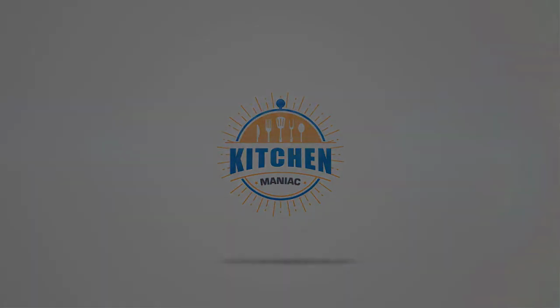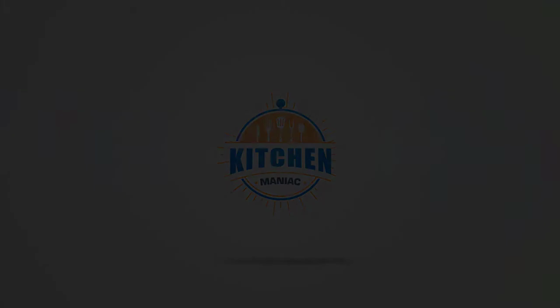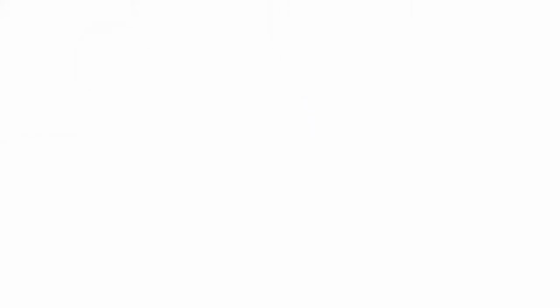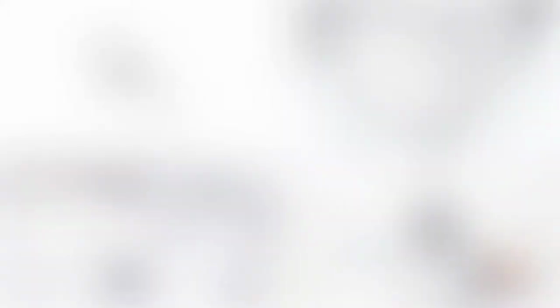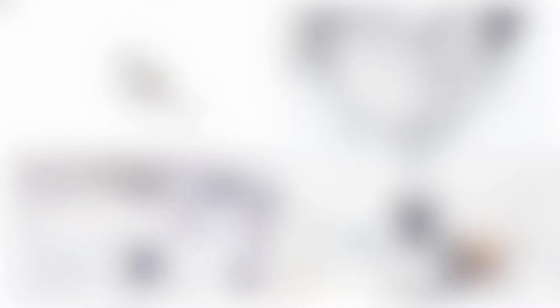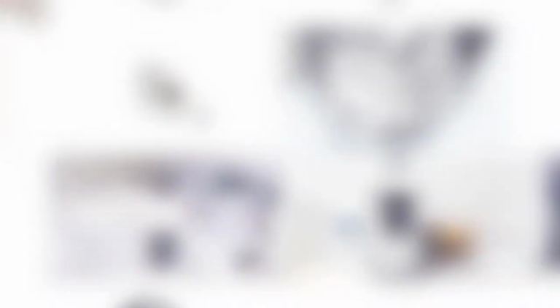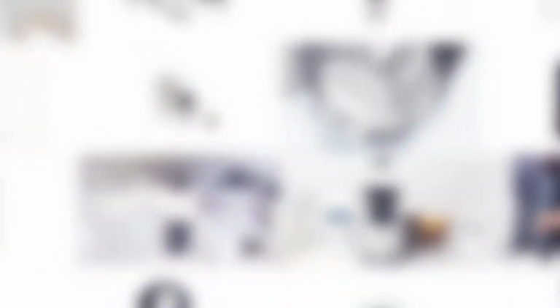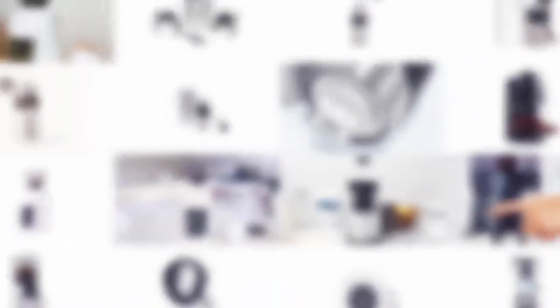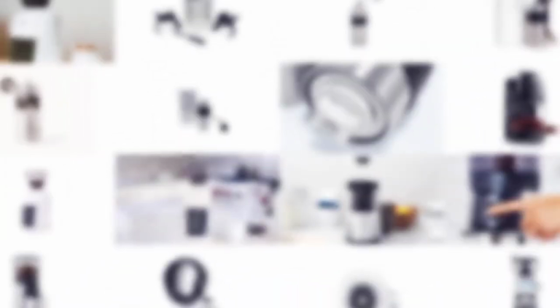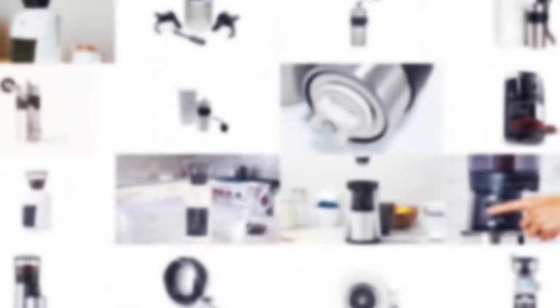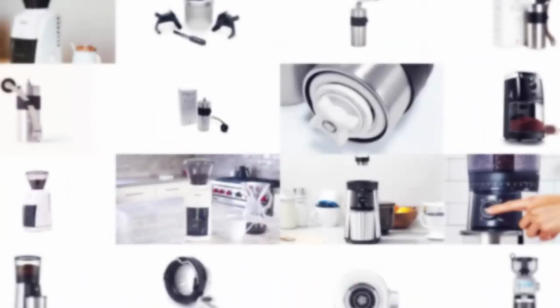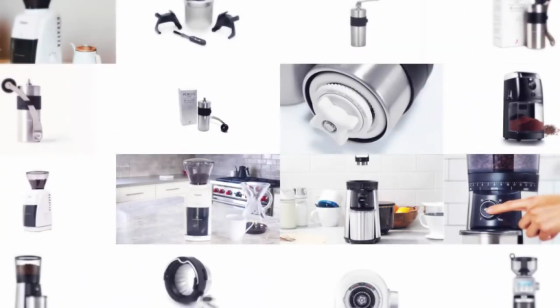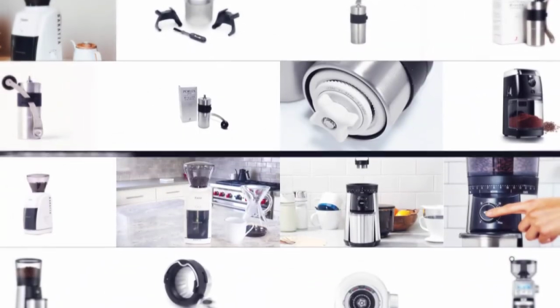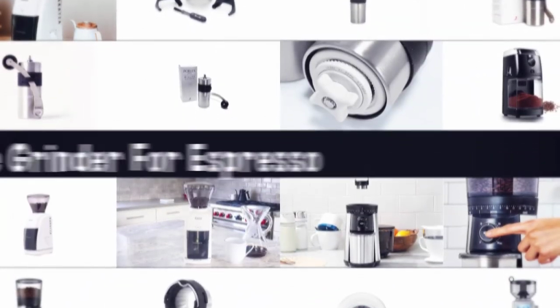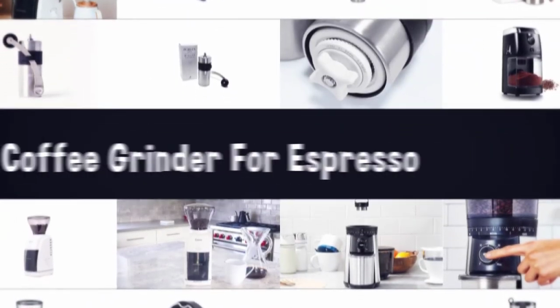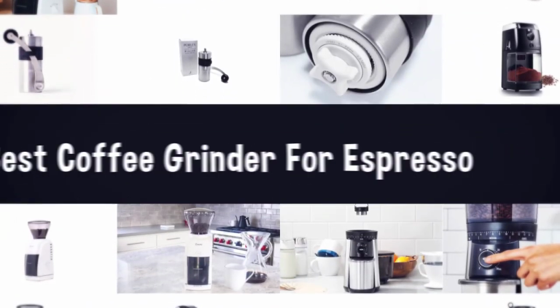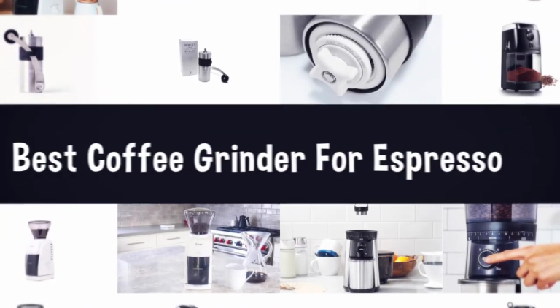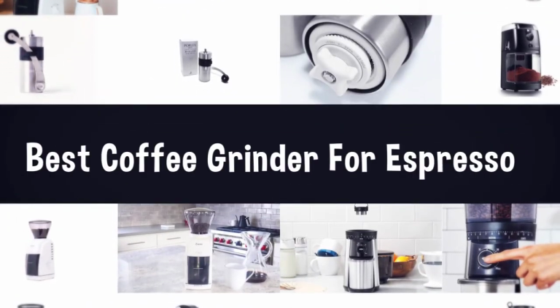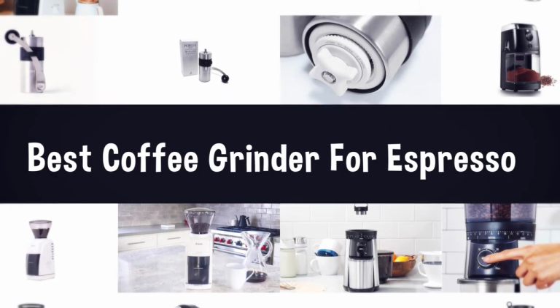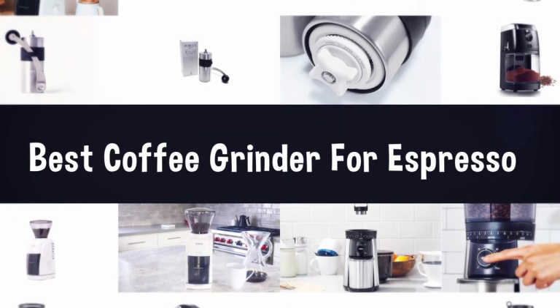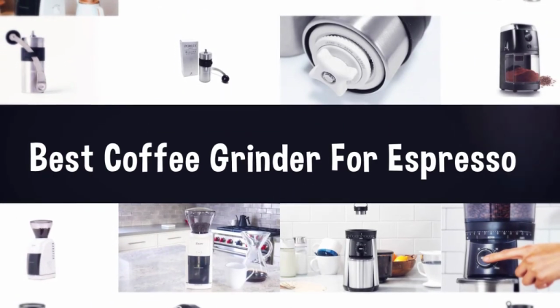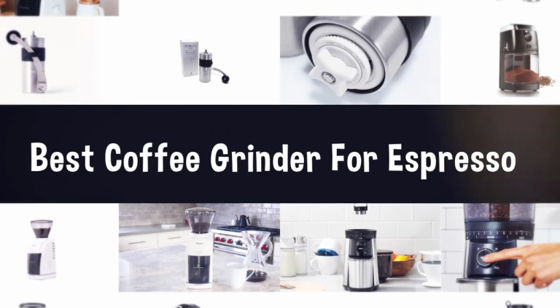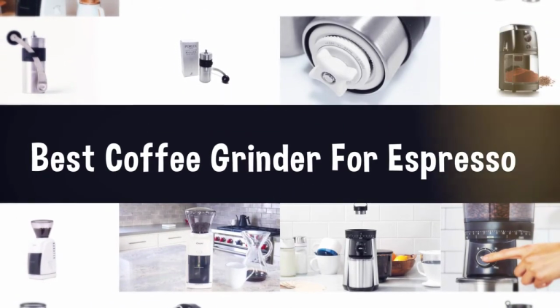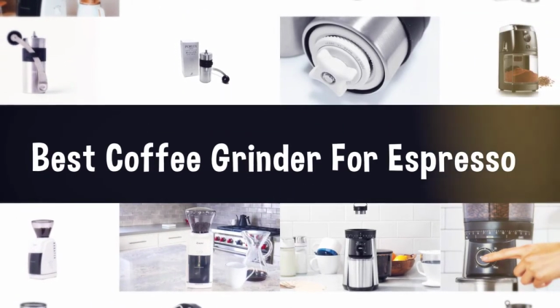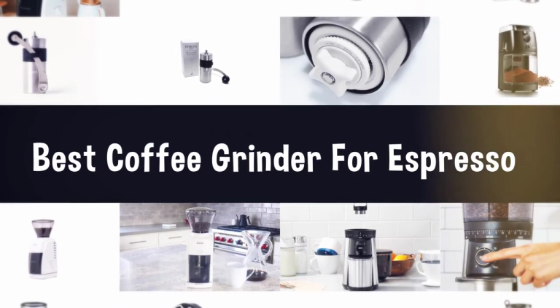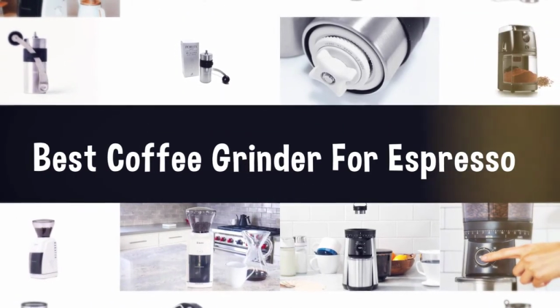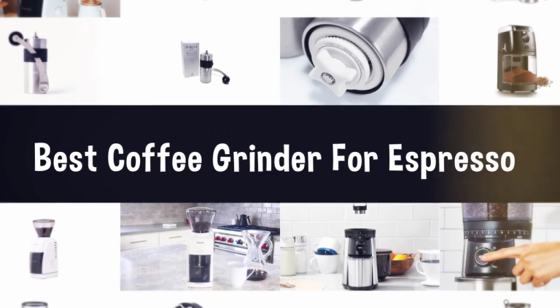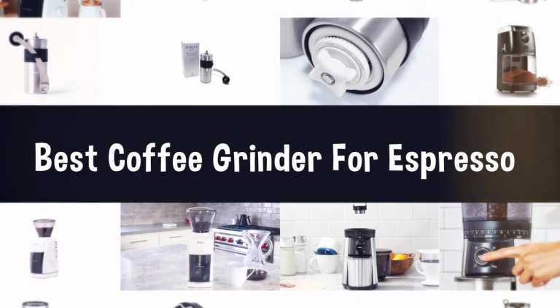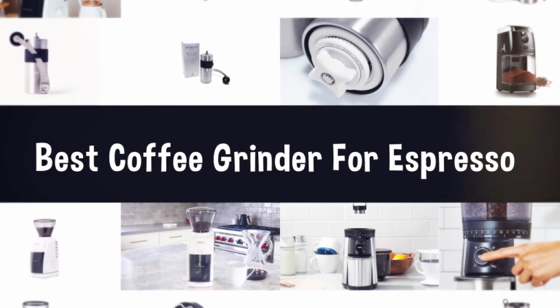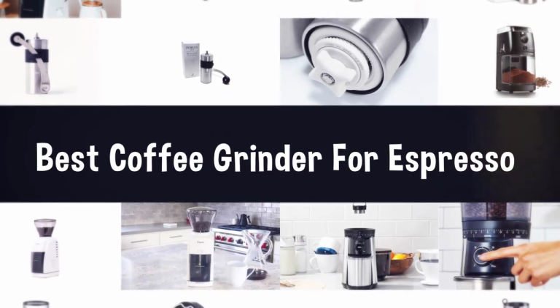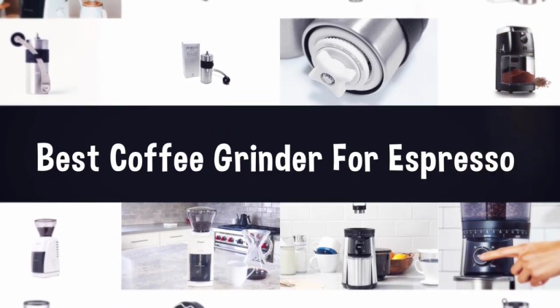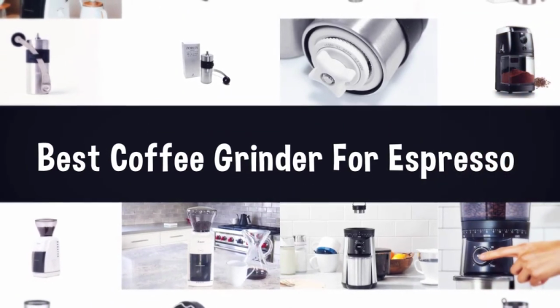If you are looking for the best coffee grinder for espresso, here is a collection you have got to see.